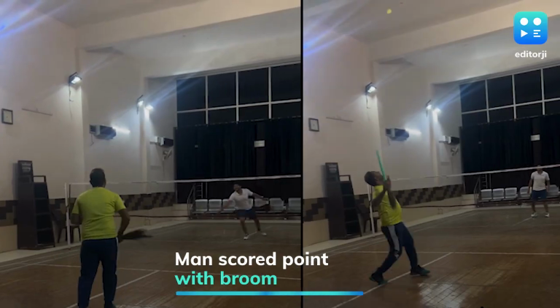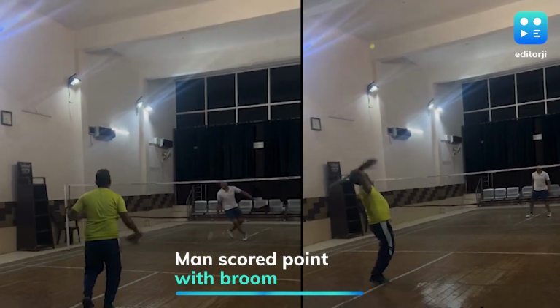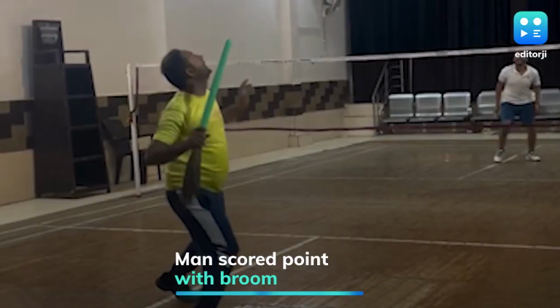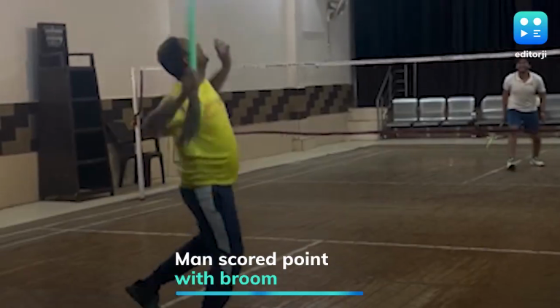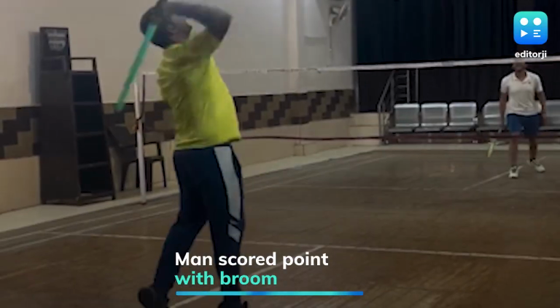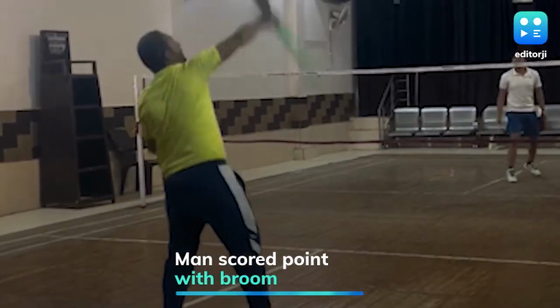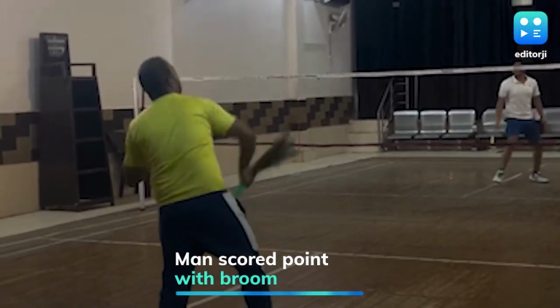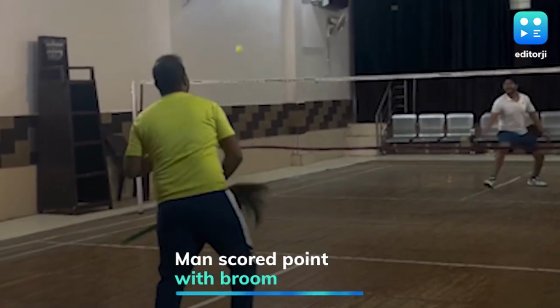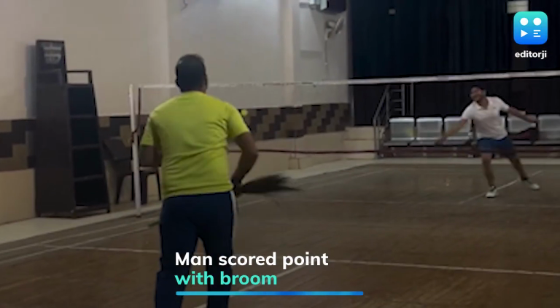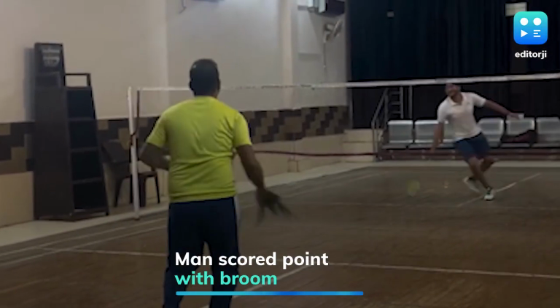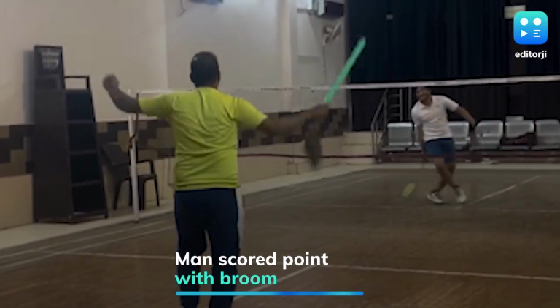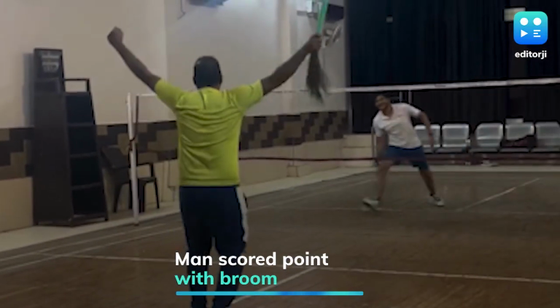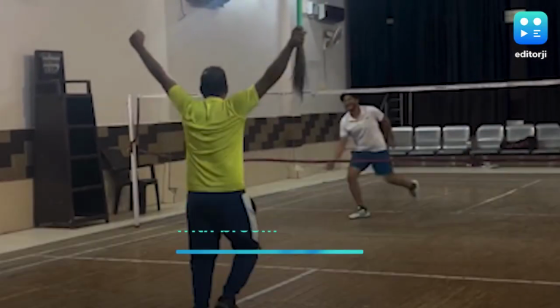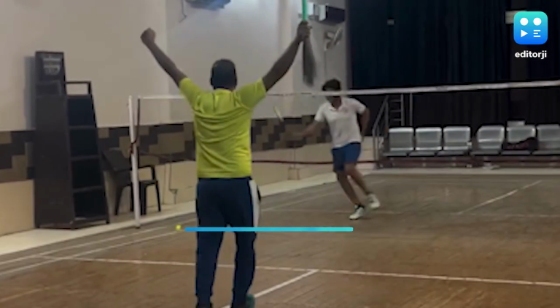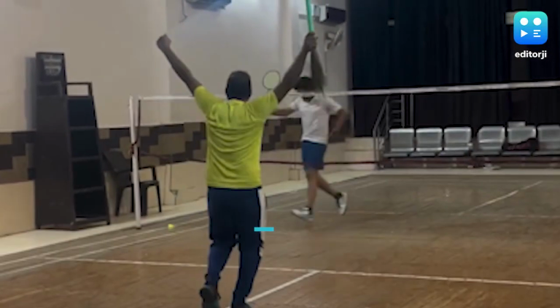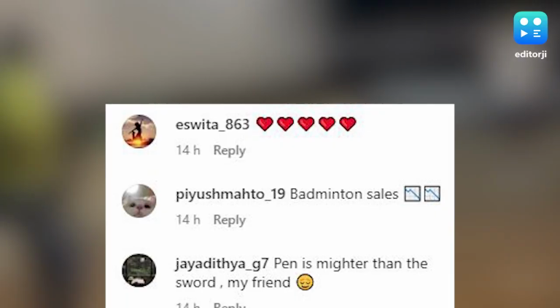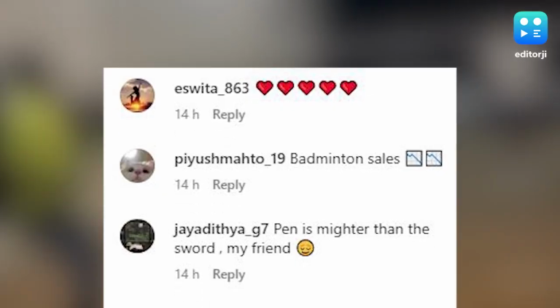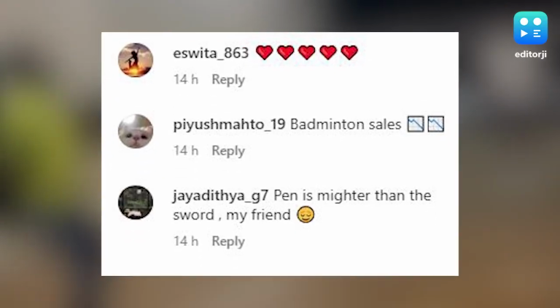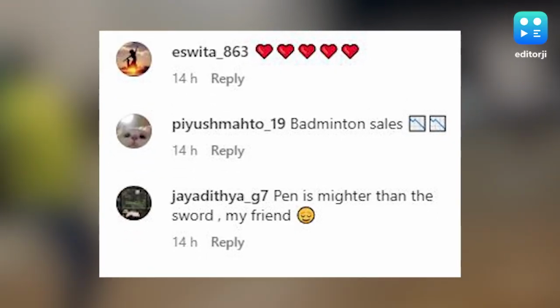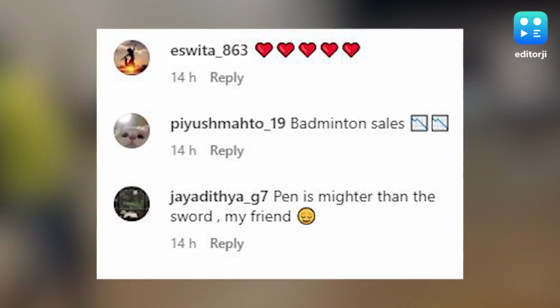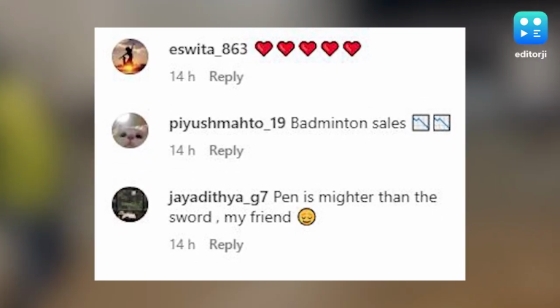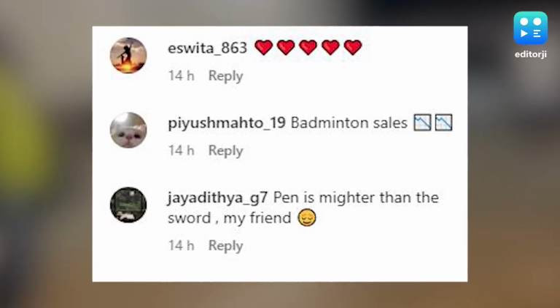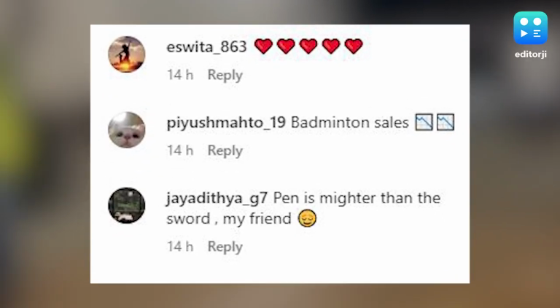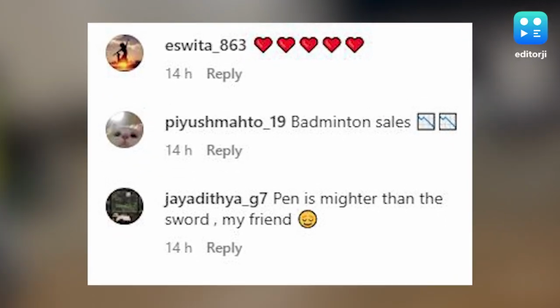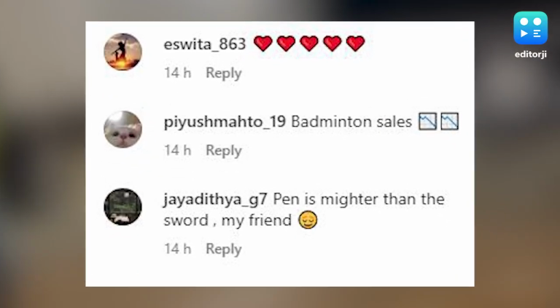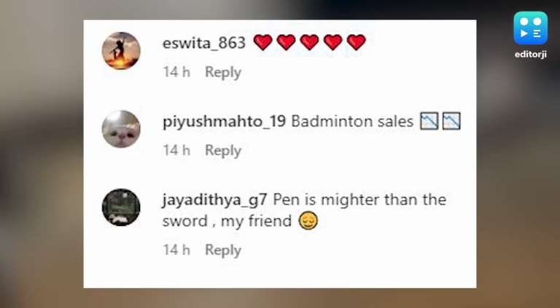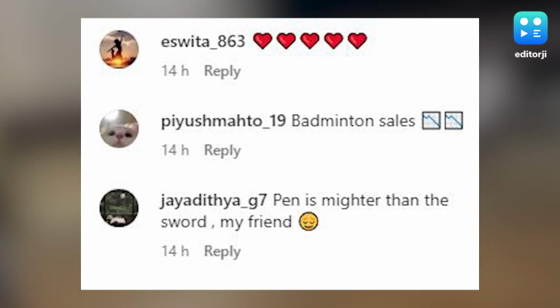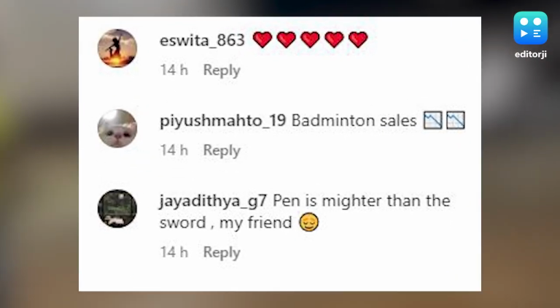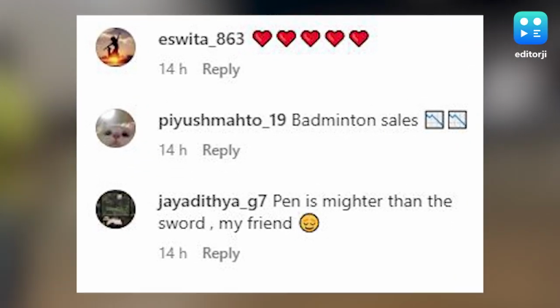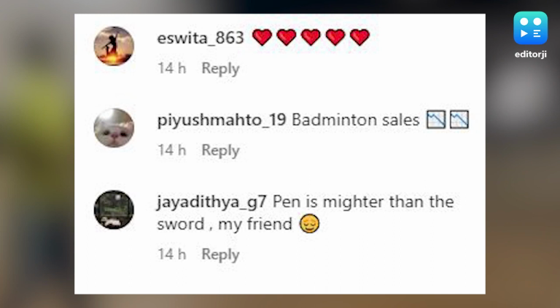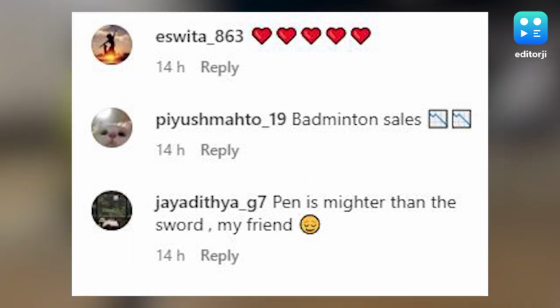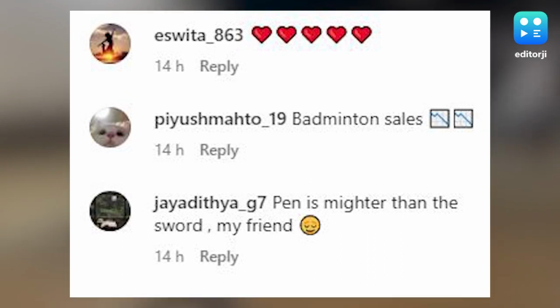He even ended up scoring a point. Social media users were impressed with the man's skills.